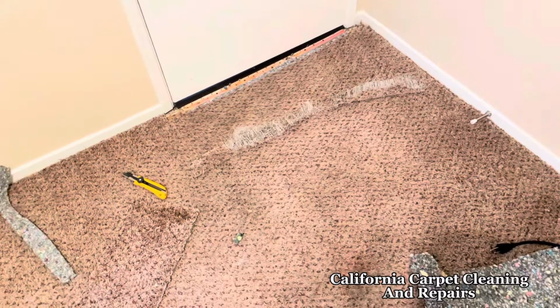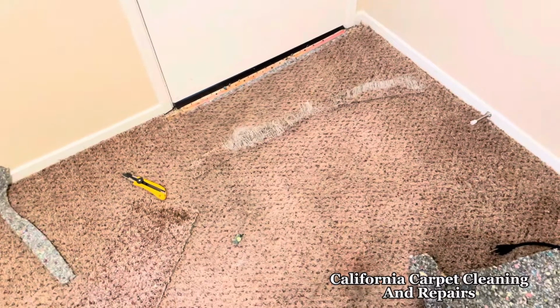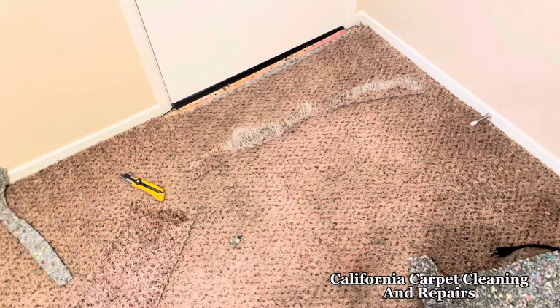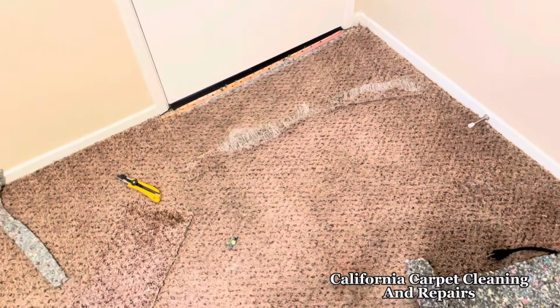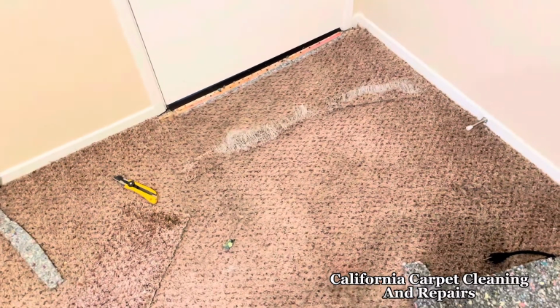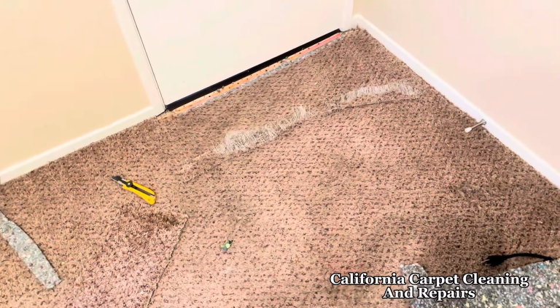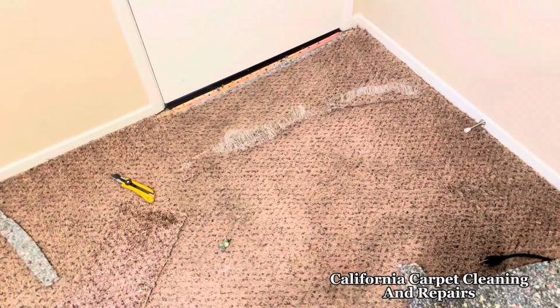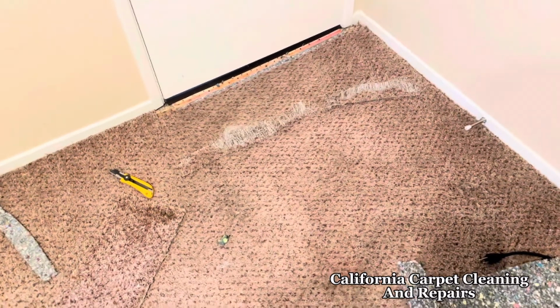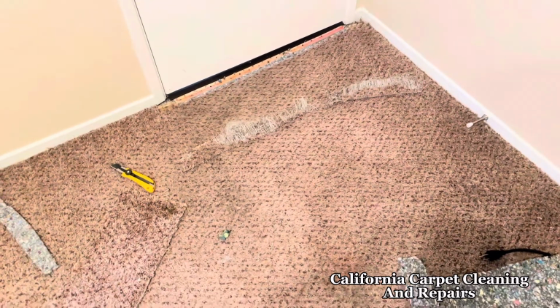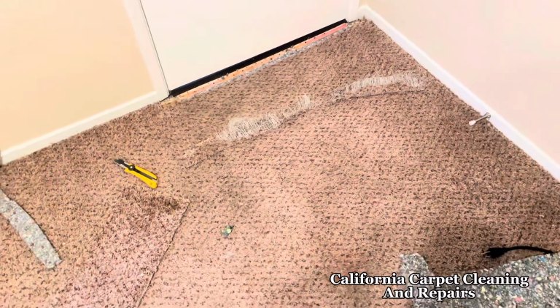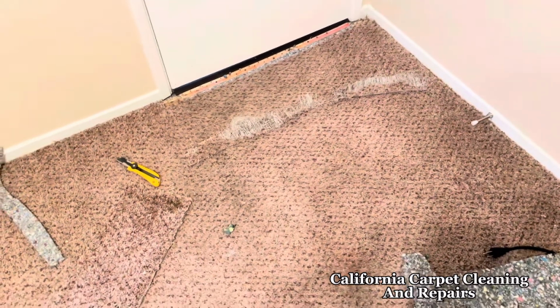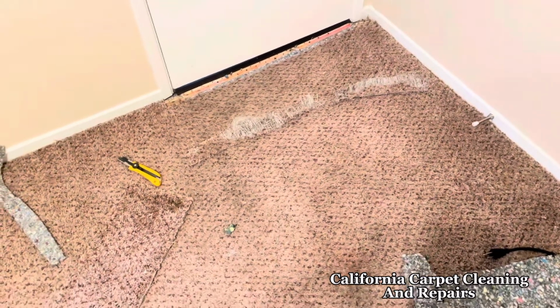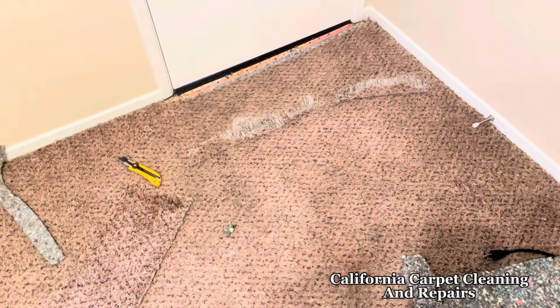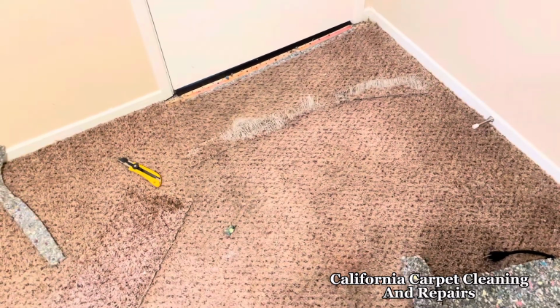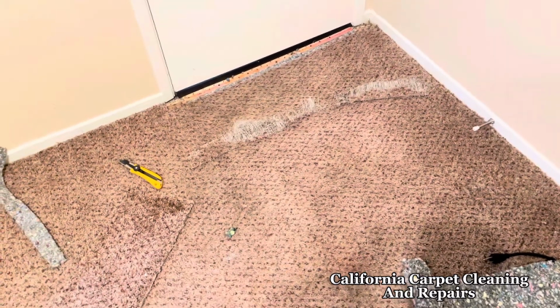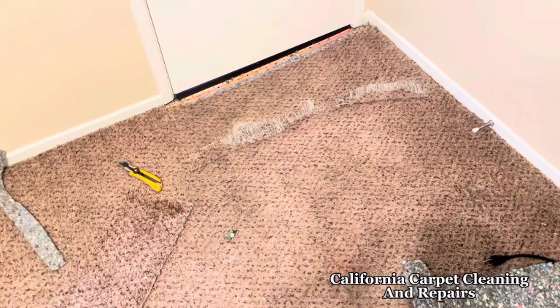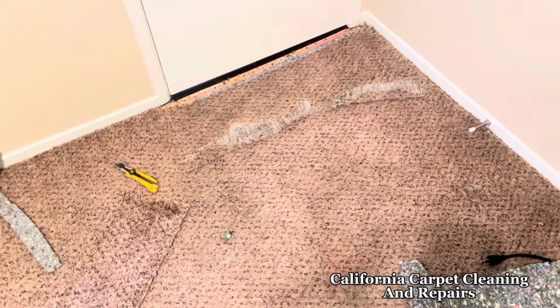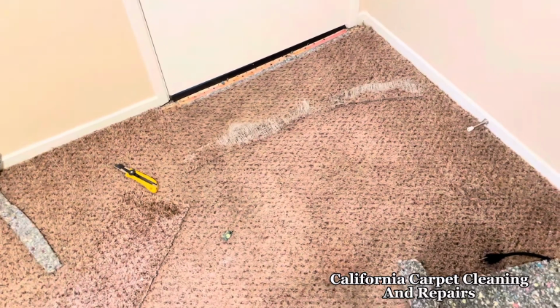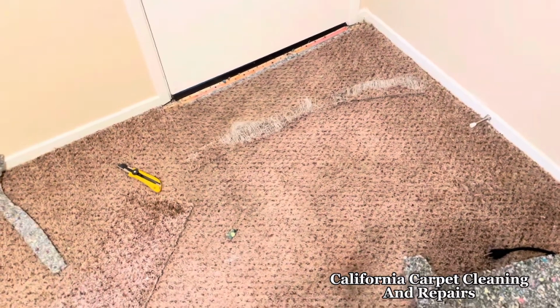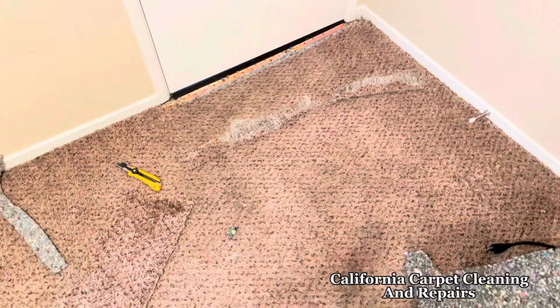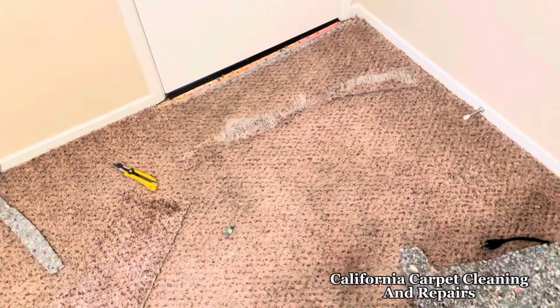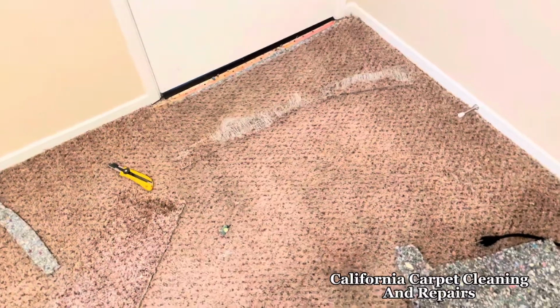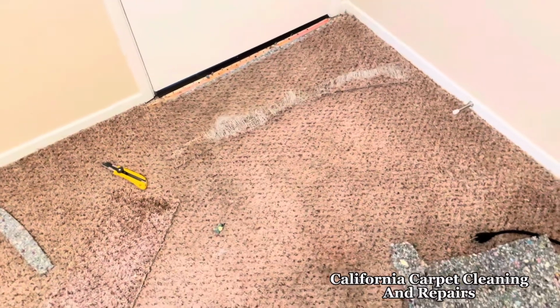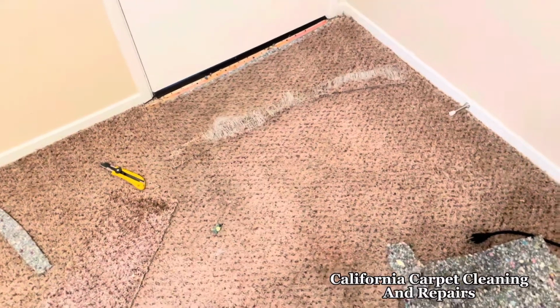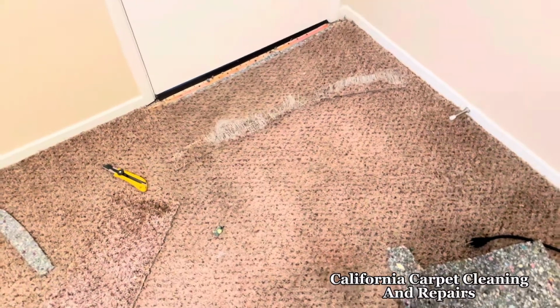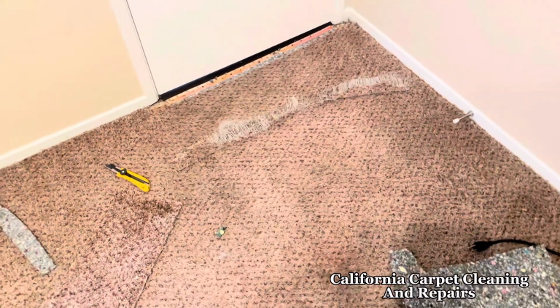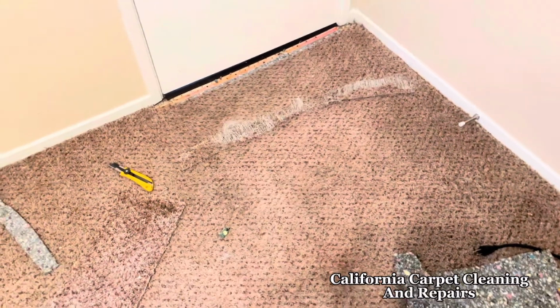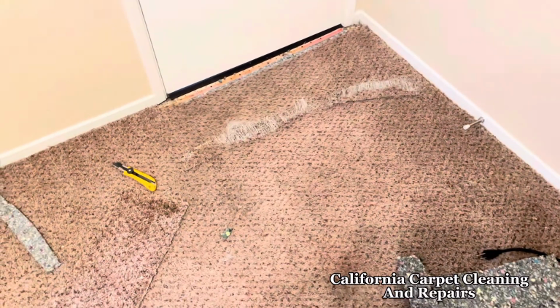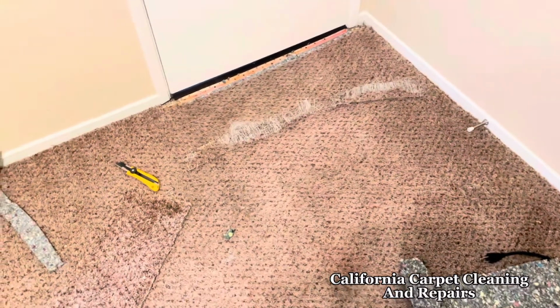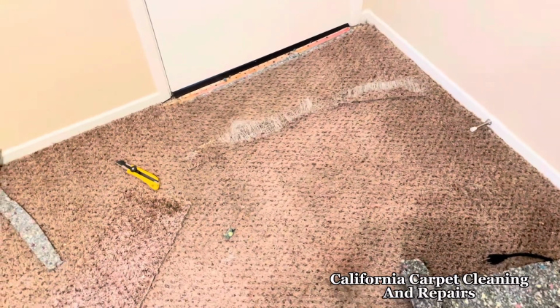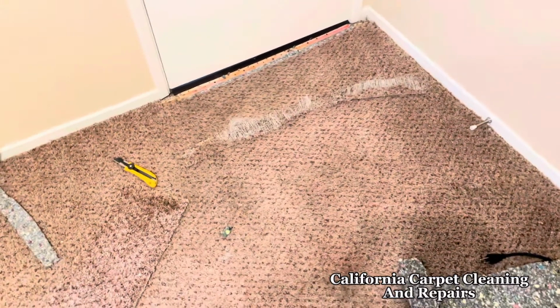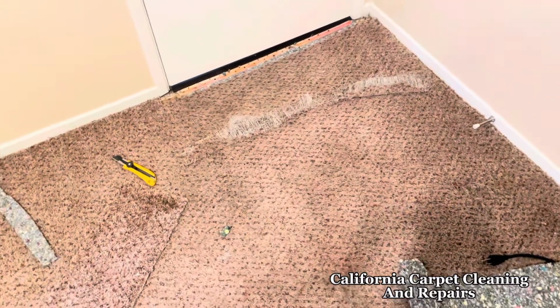Hey, what's going on guys? It's Amelia with California Carpet Cleaning and I'm doing a couple repairs here in this unit that we're going to be cleaning as well.